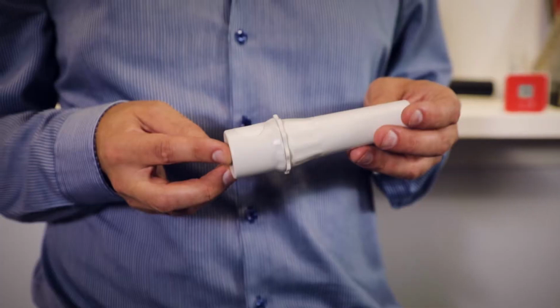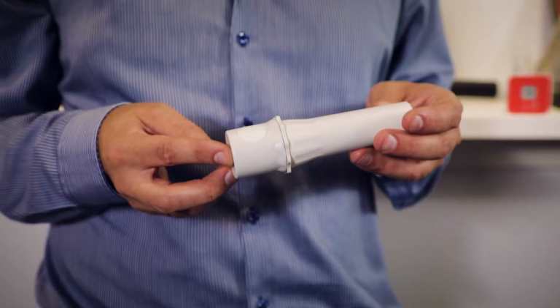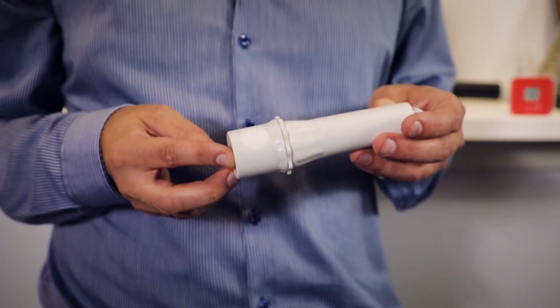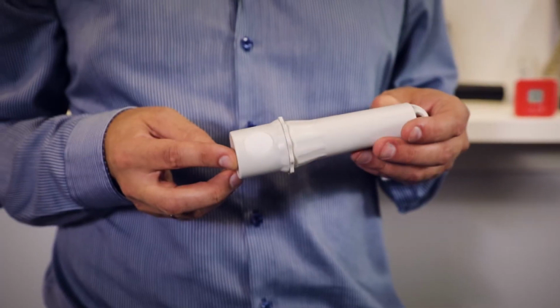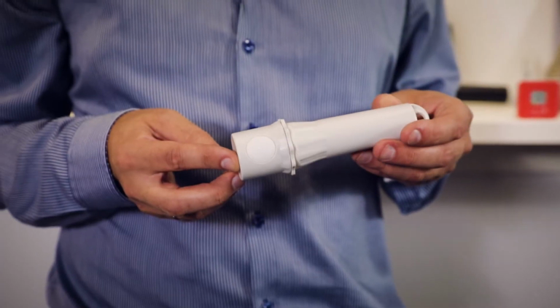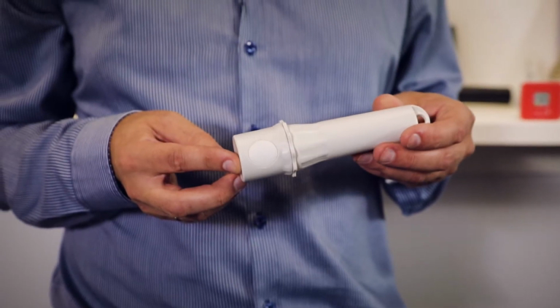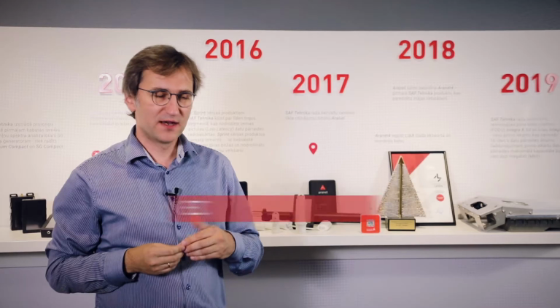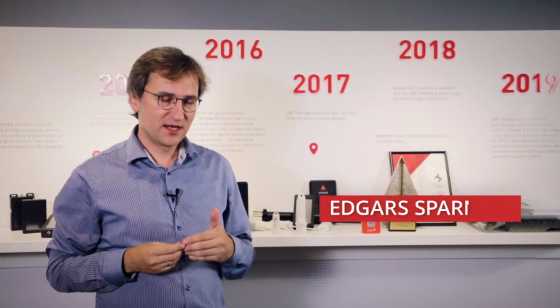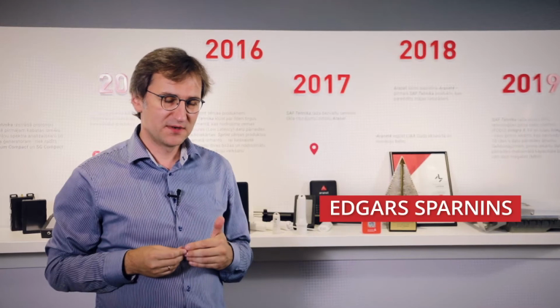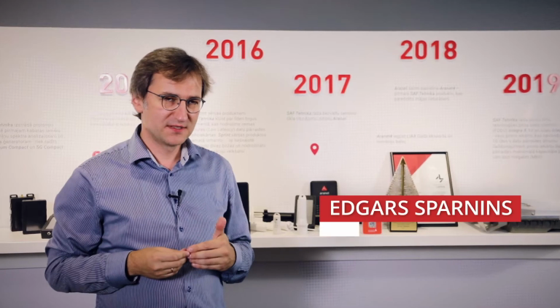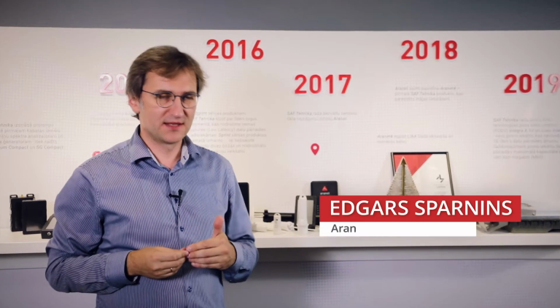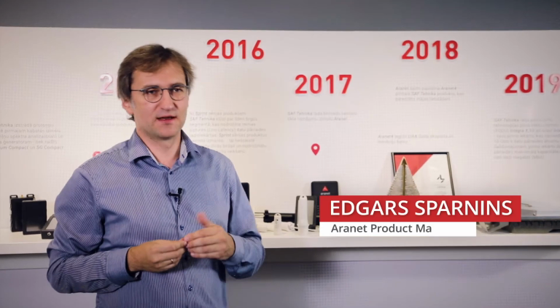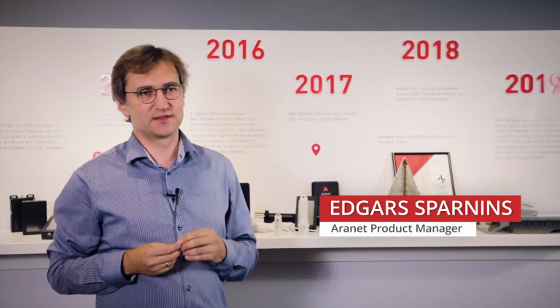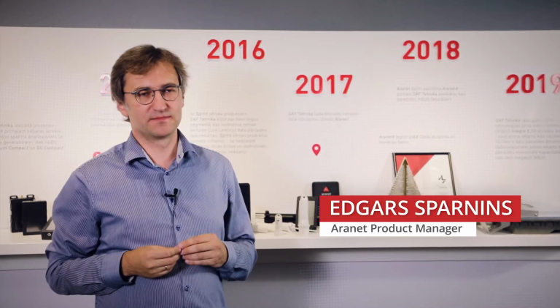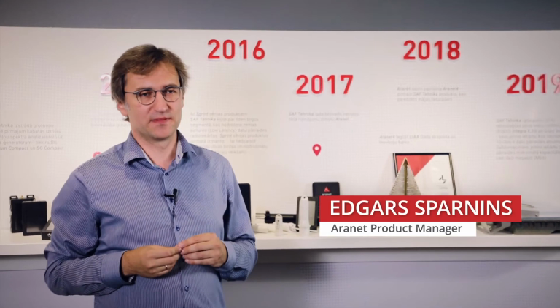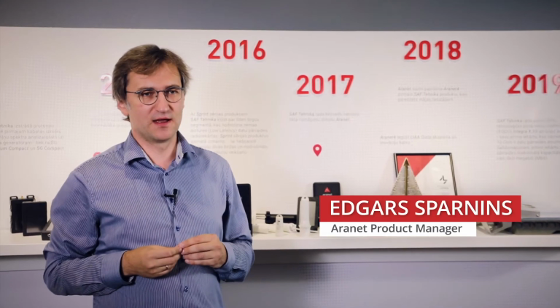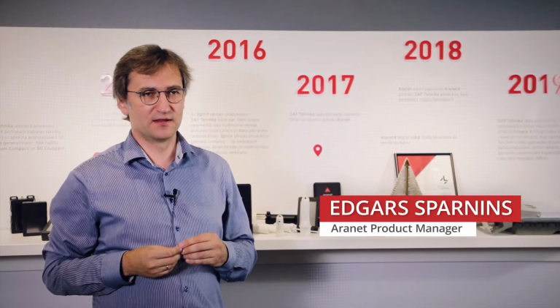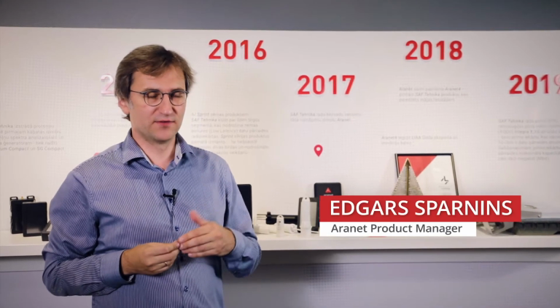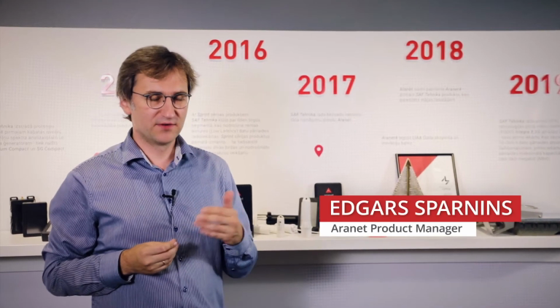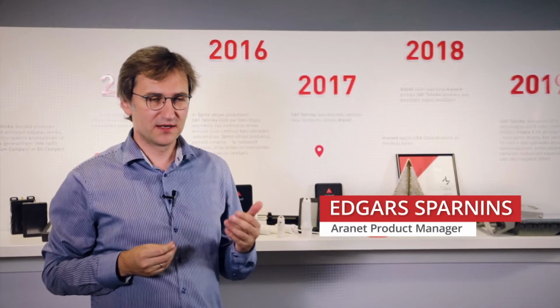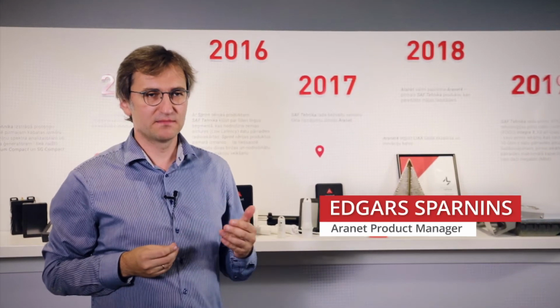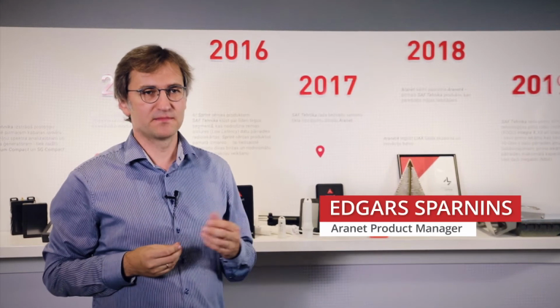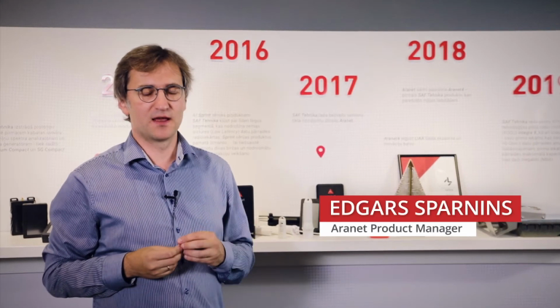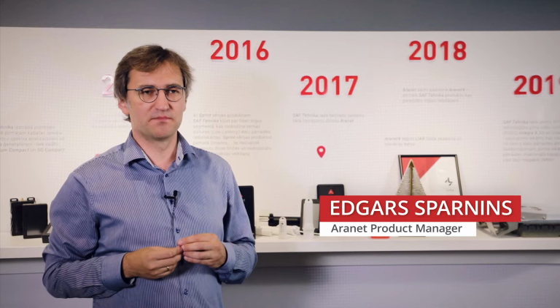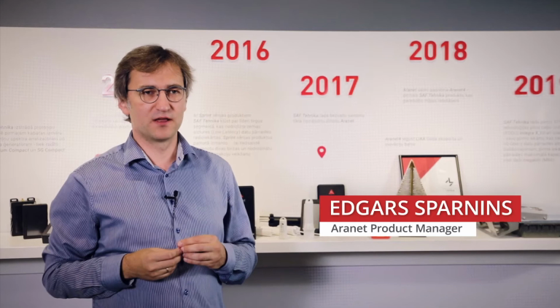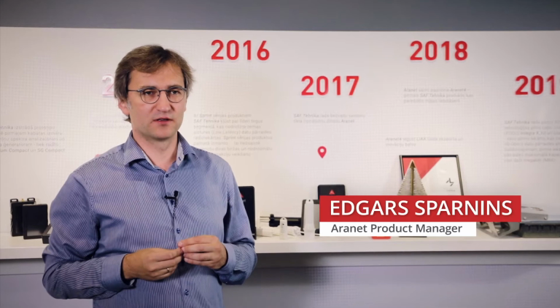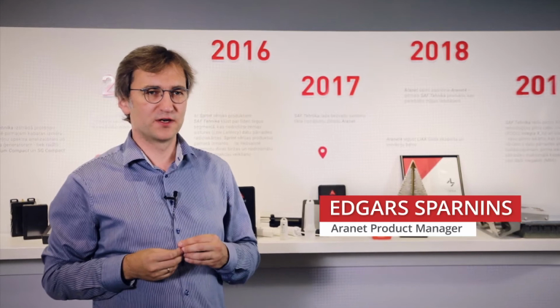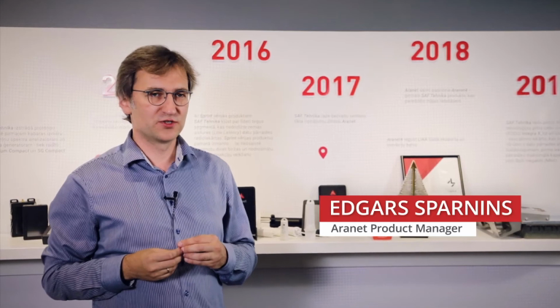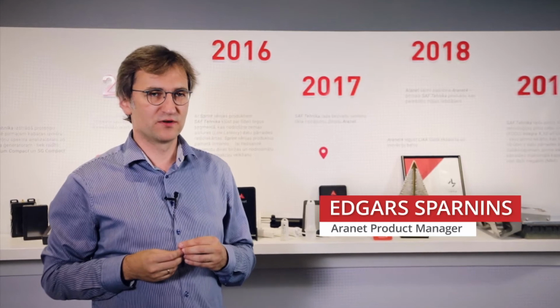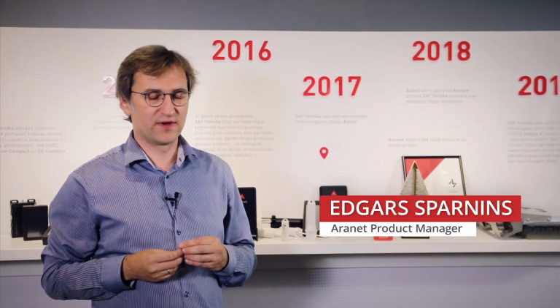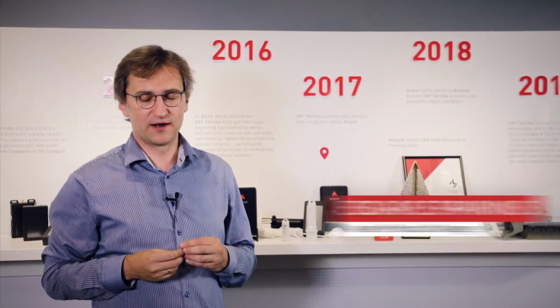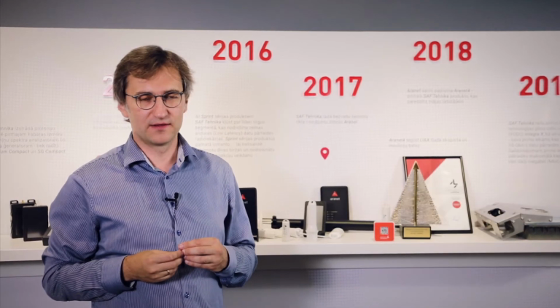Hello, my name is Edgars. I live in Riga. I'm product manager of Aranet.